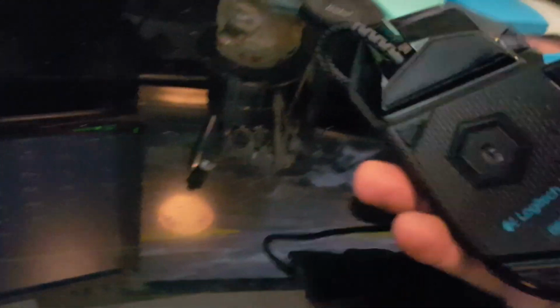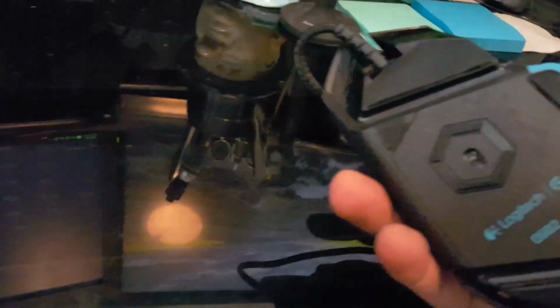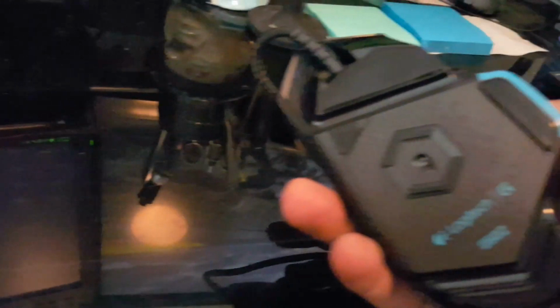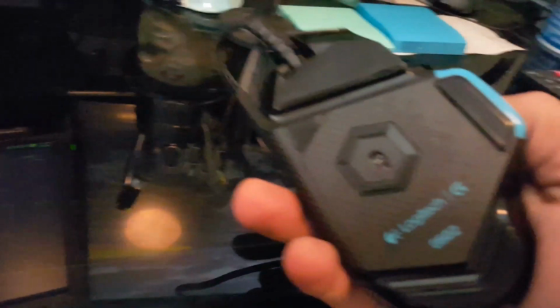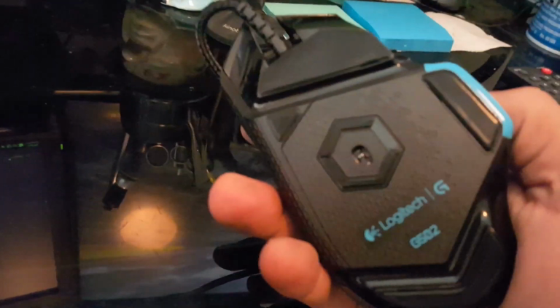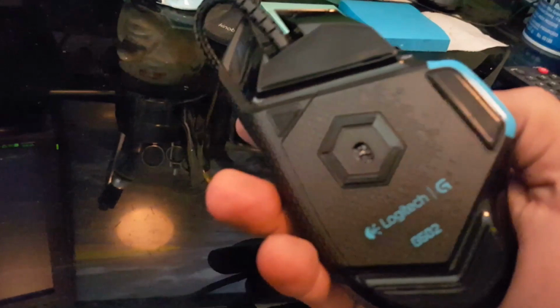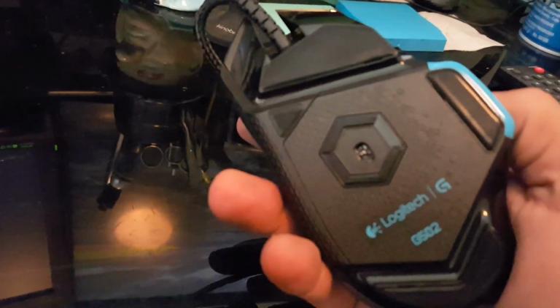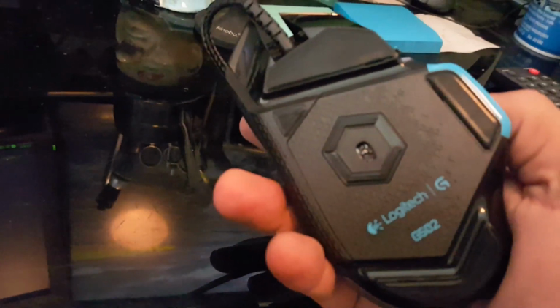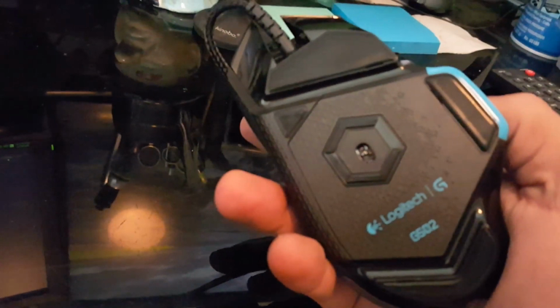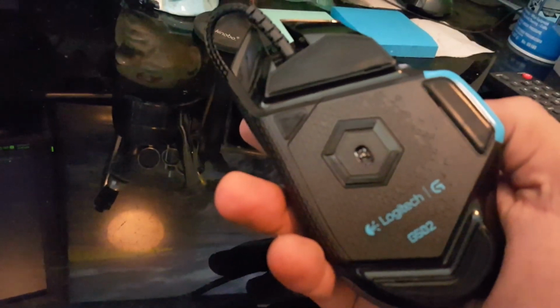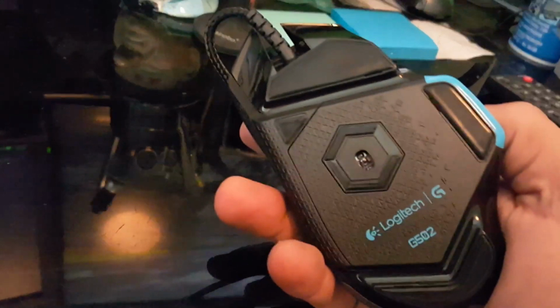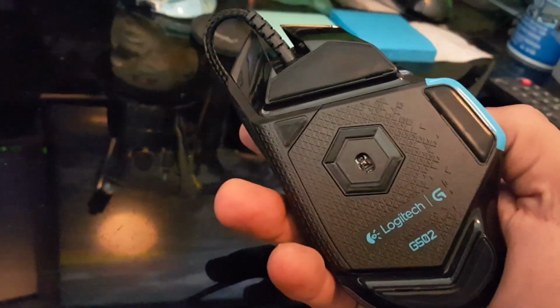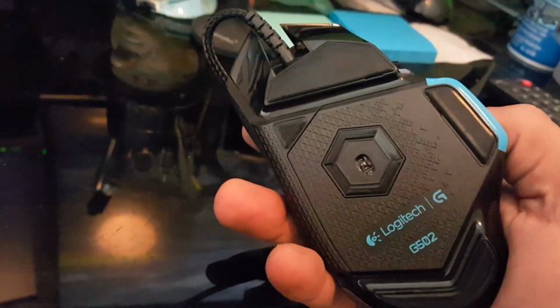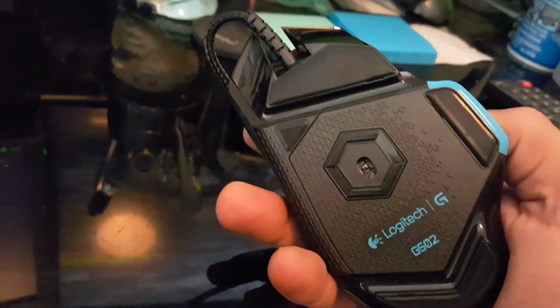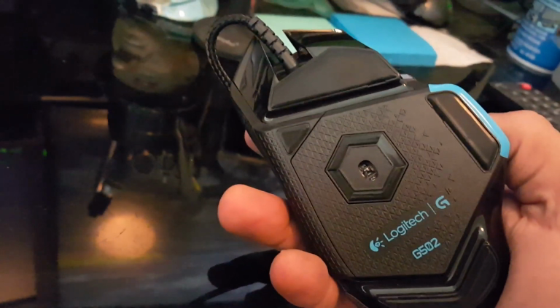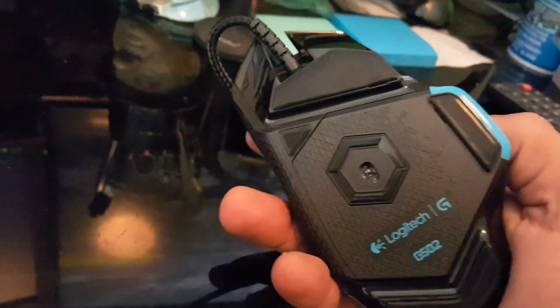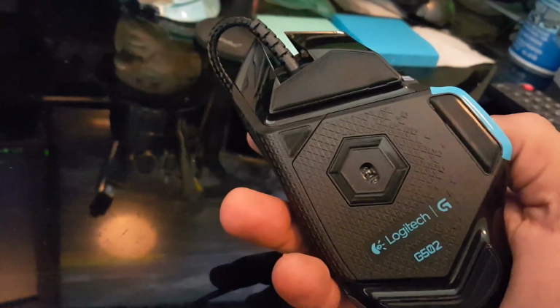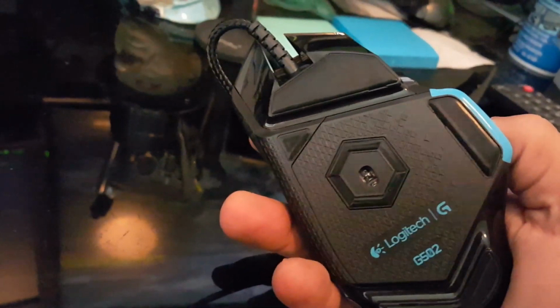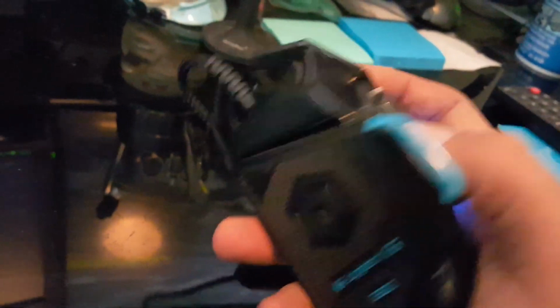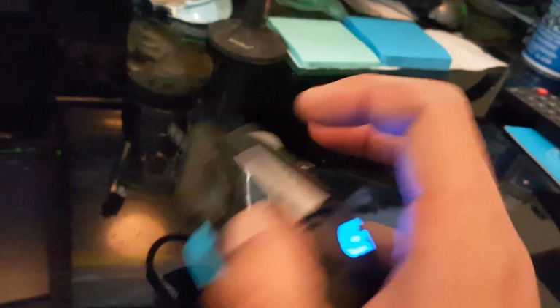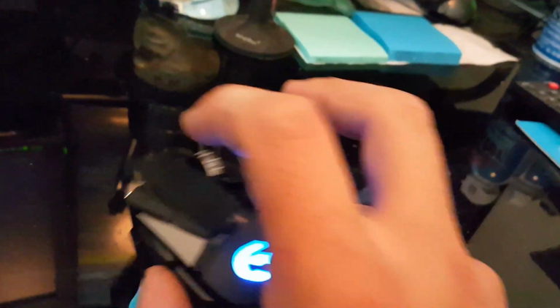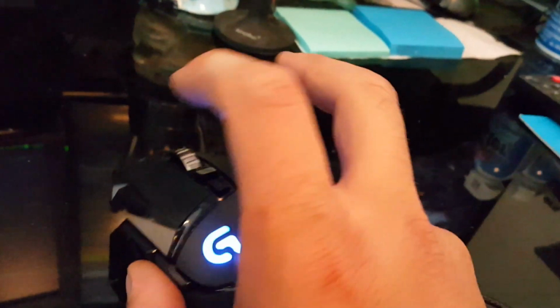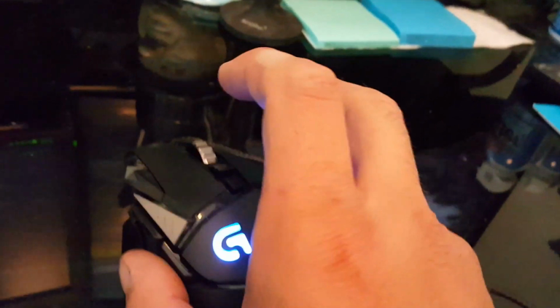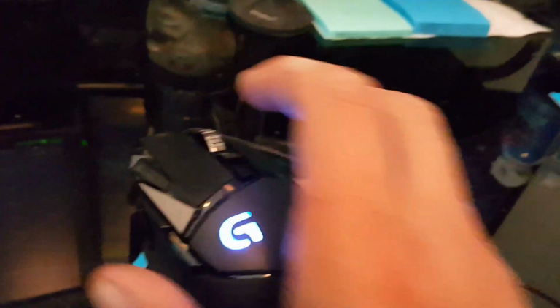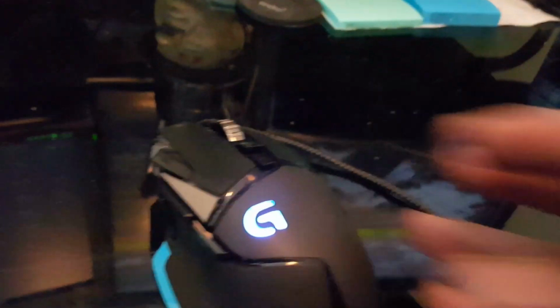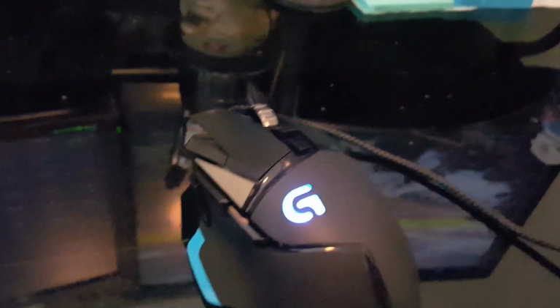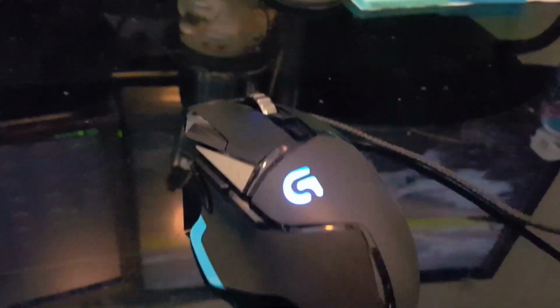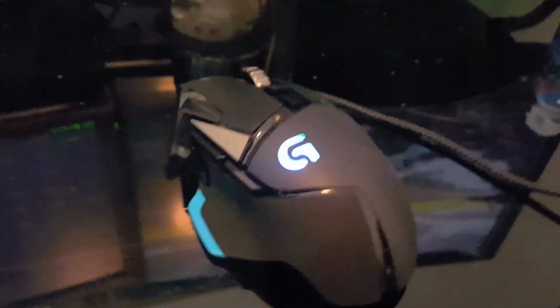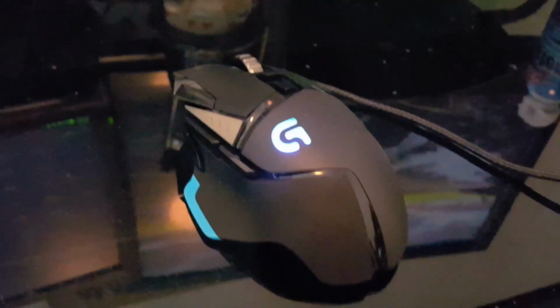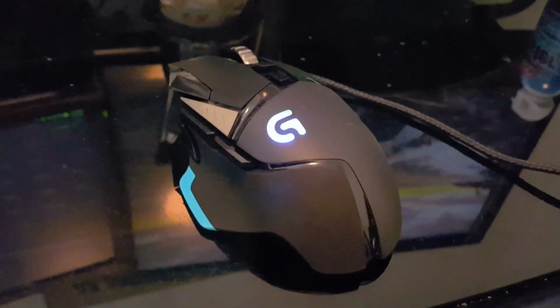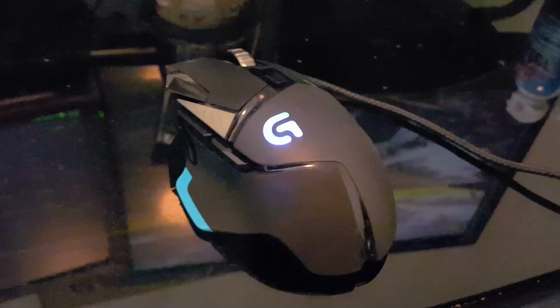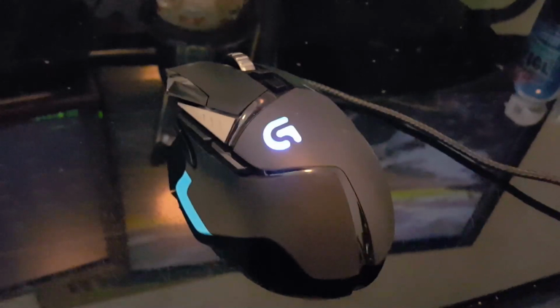All in all, I give this mouse a 10 out of 10 on the rating scale — very worth the money.